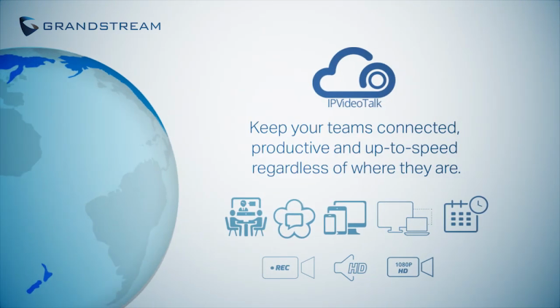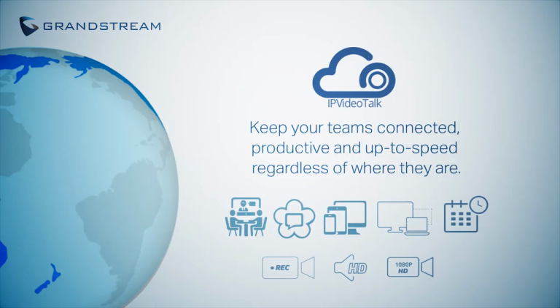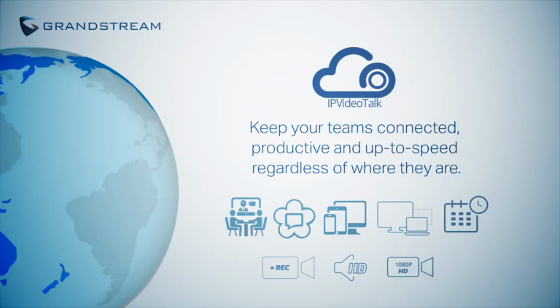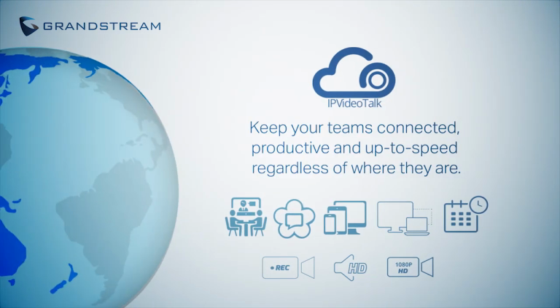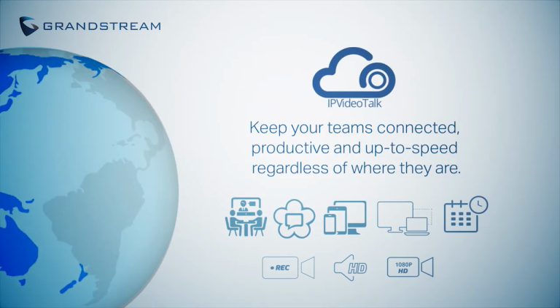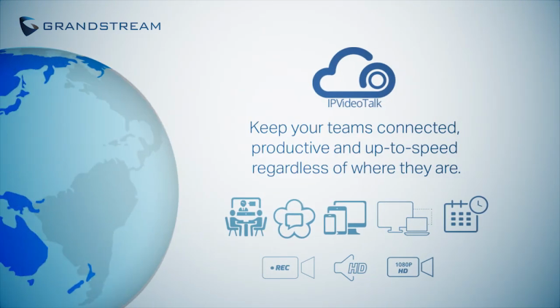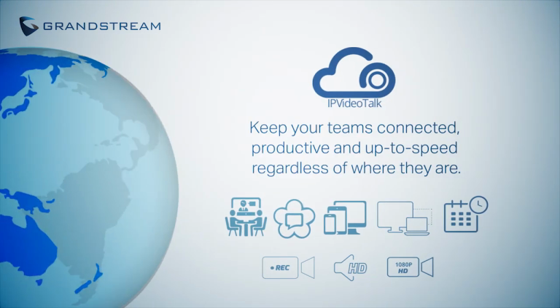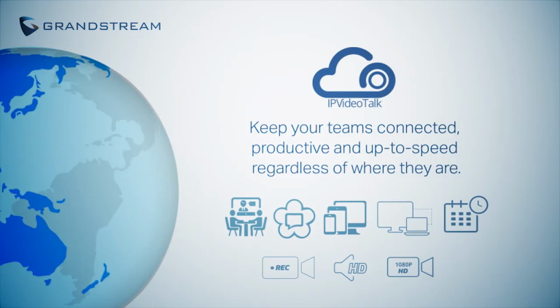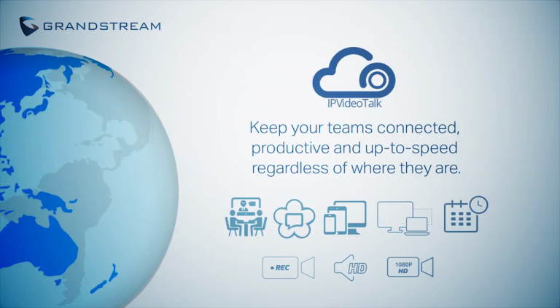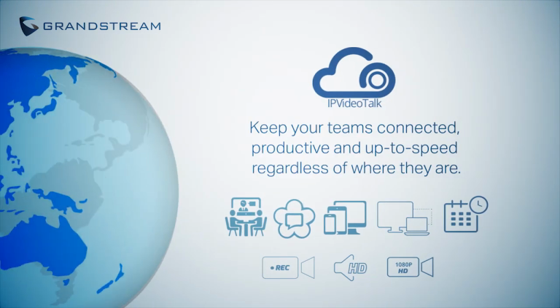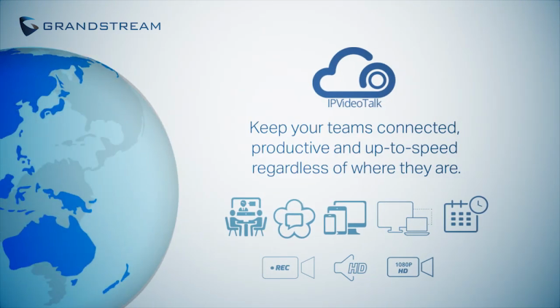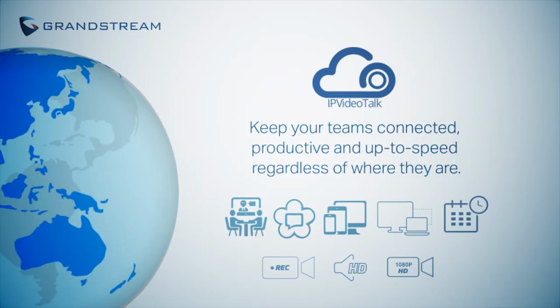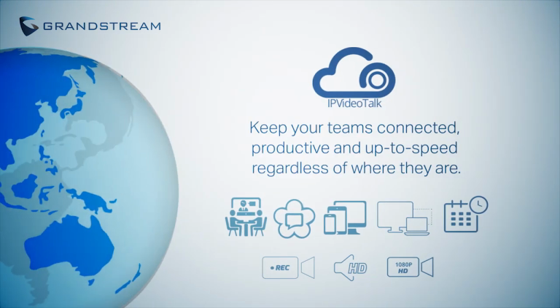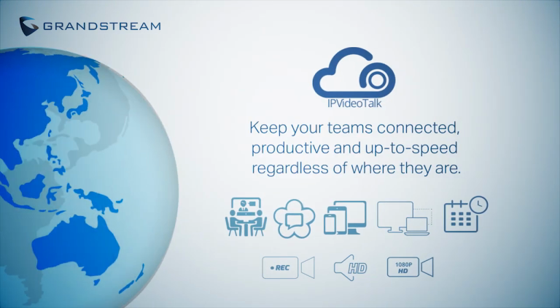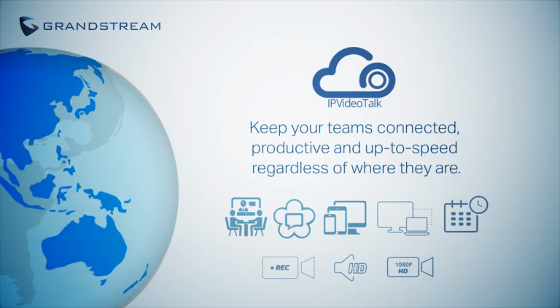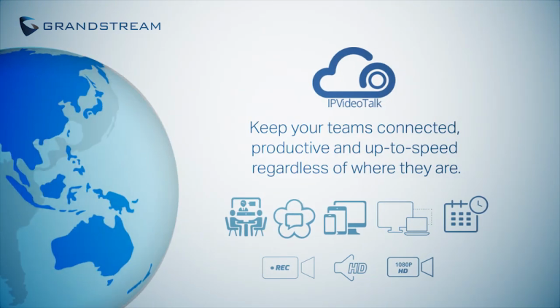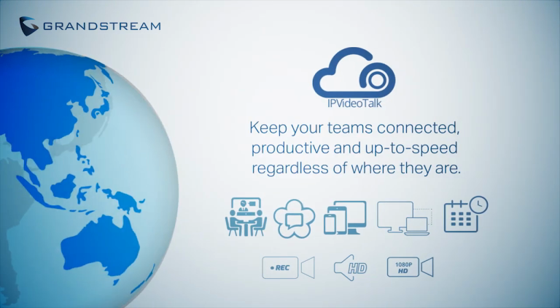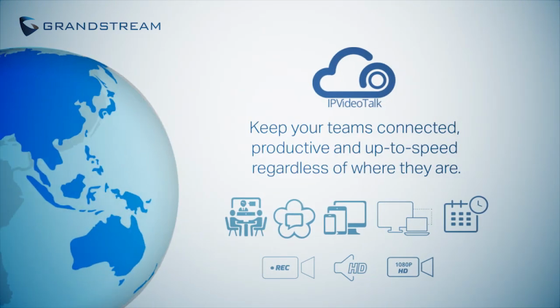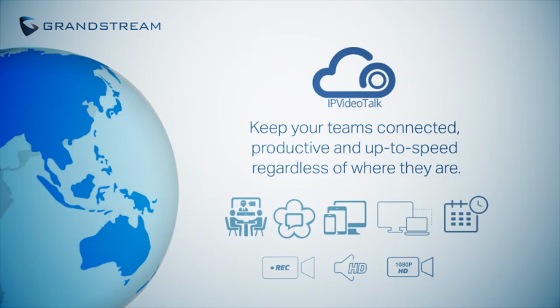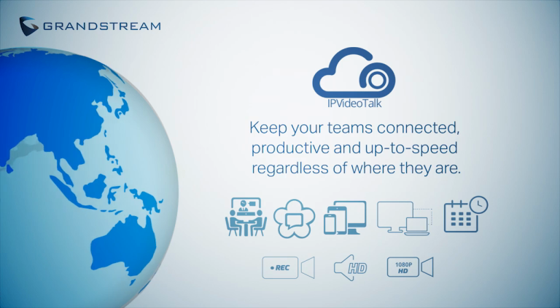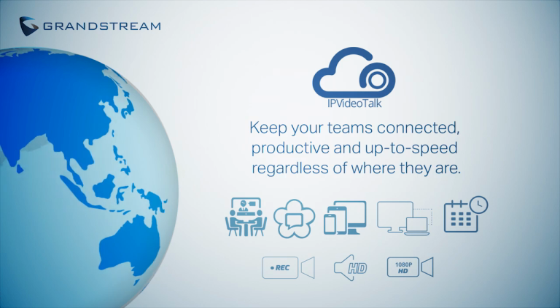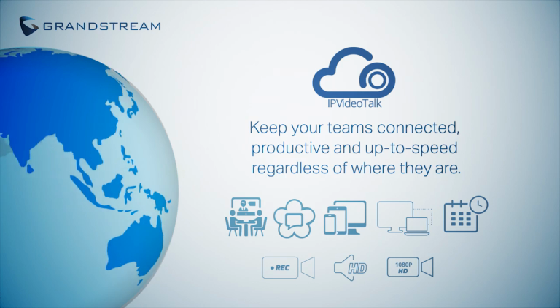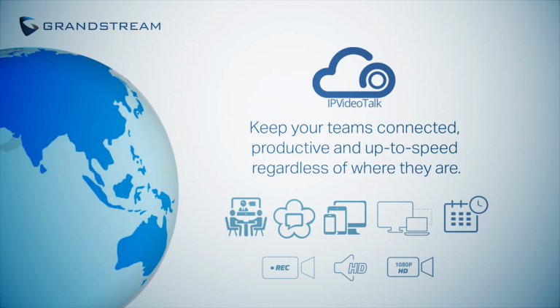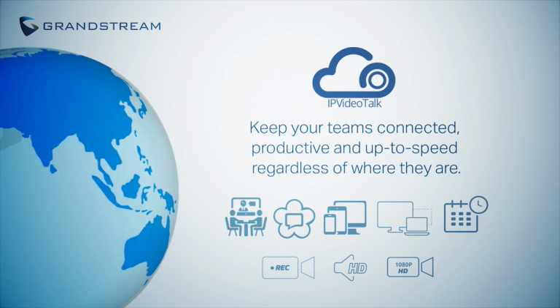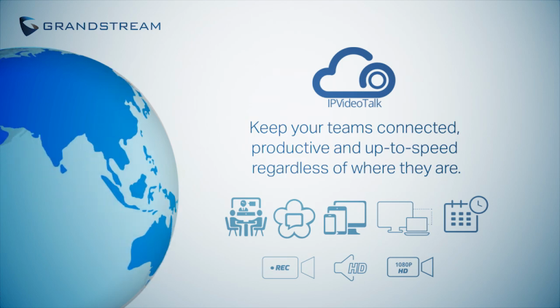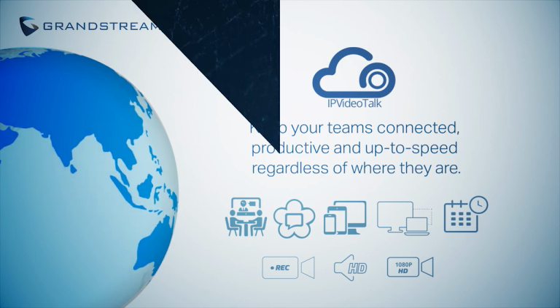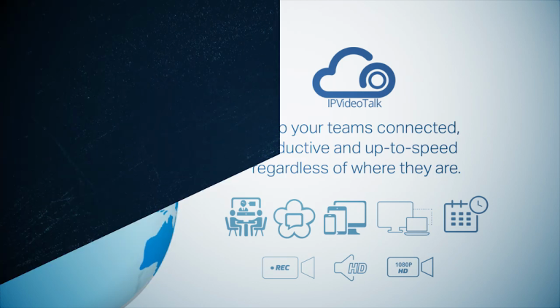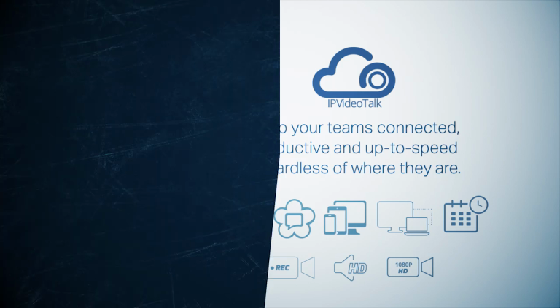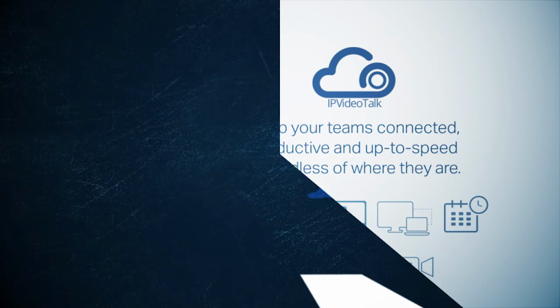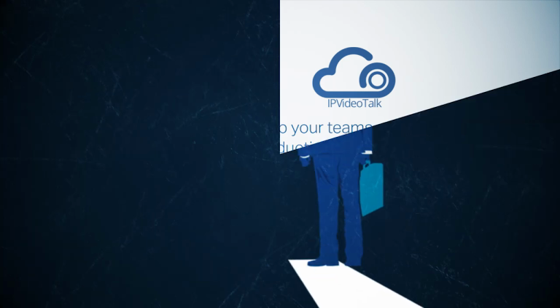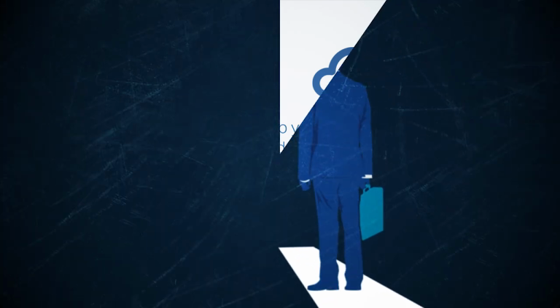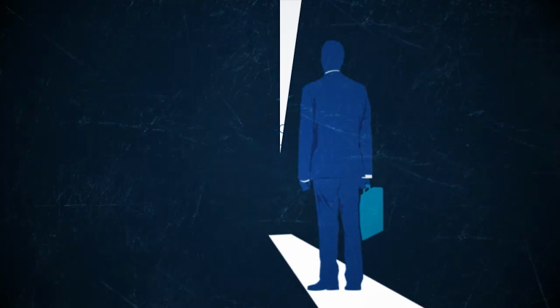IP VideoTalk Meetings seamlessly links together GVC devices and web users in any location and allows businesses to keep their teams connected, productive, and up to speed, regardless of where they are.